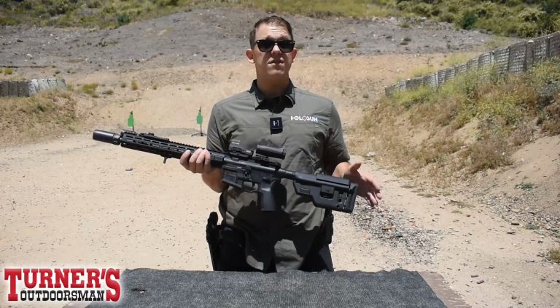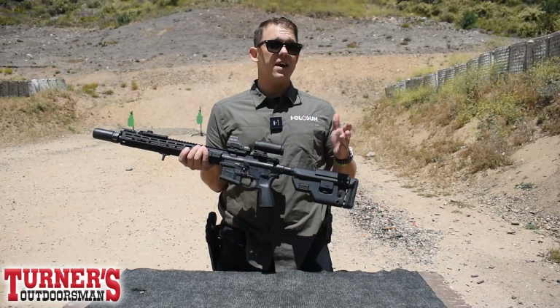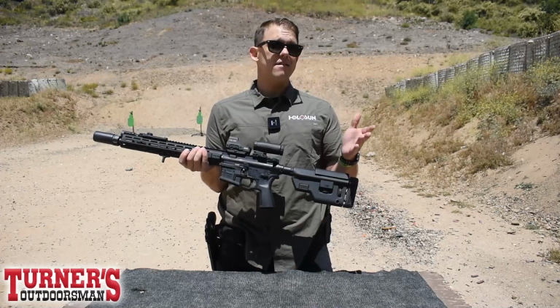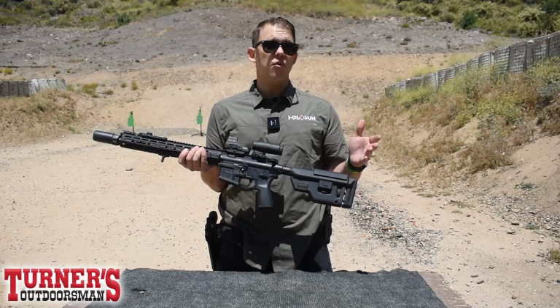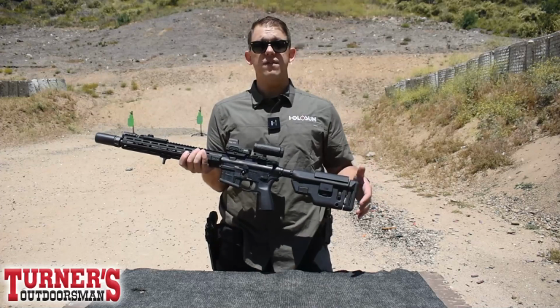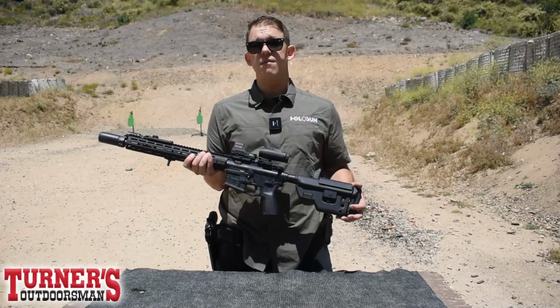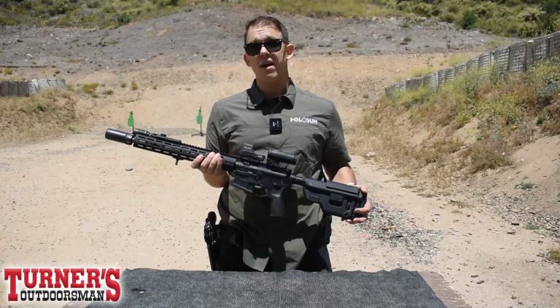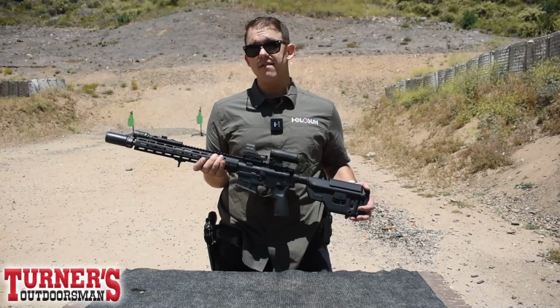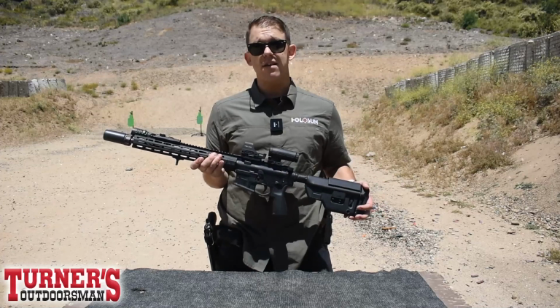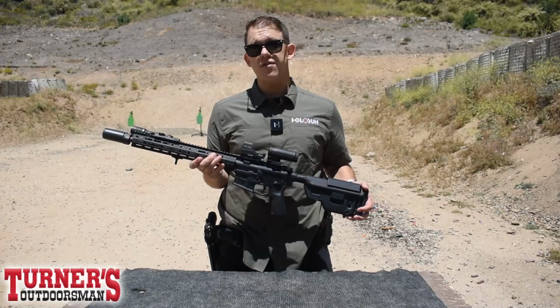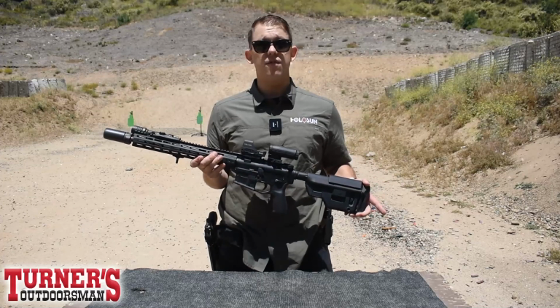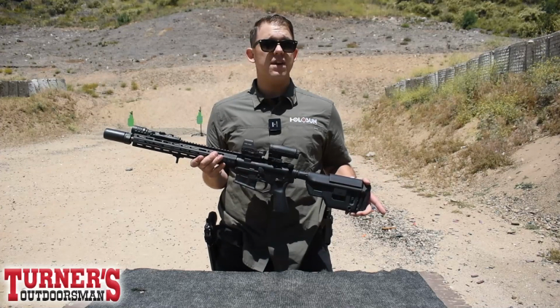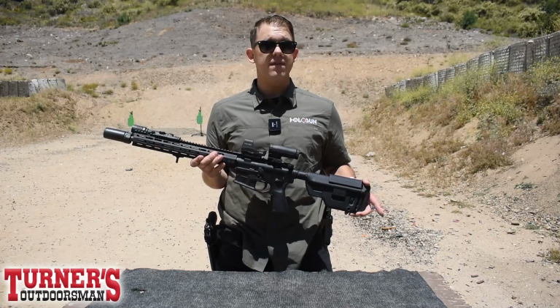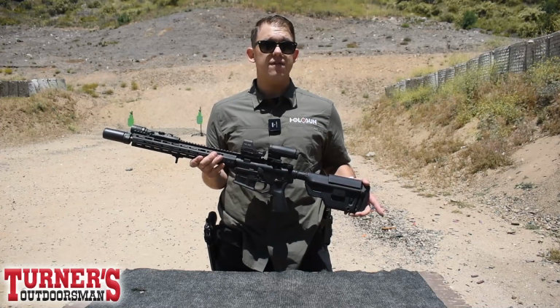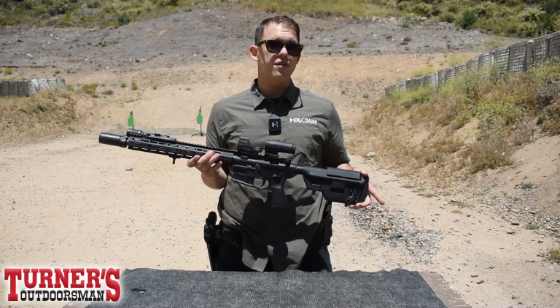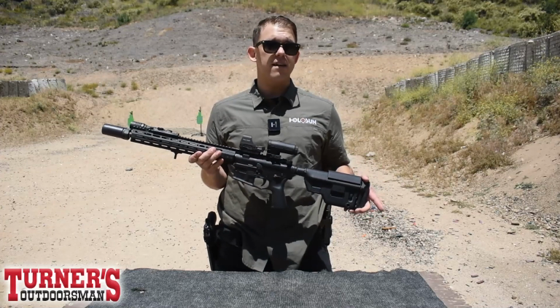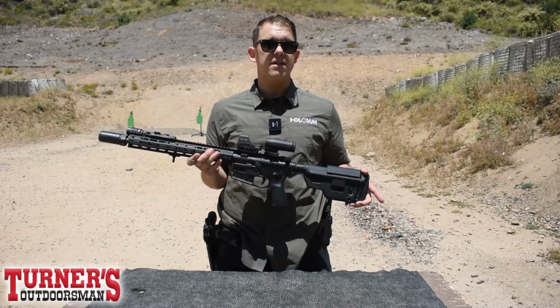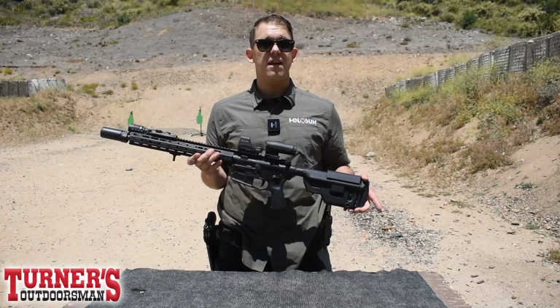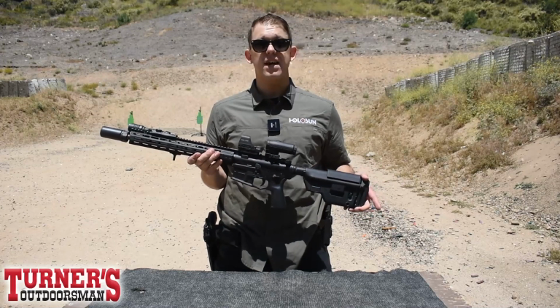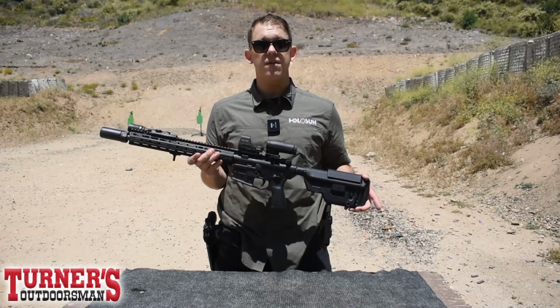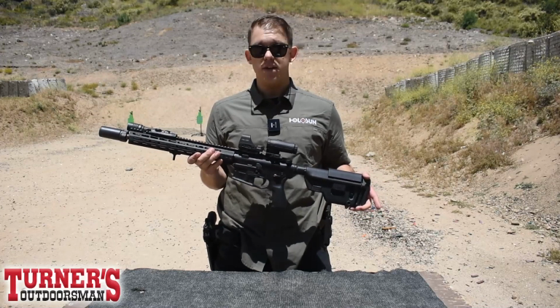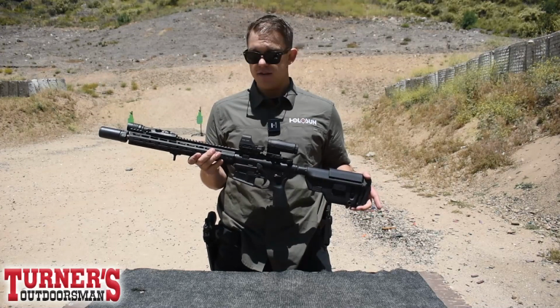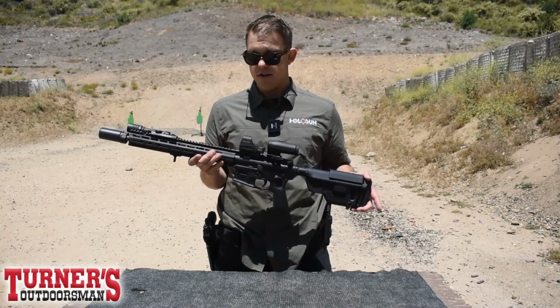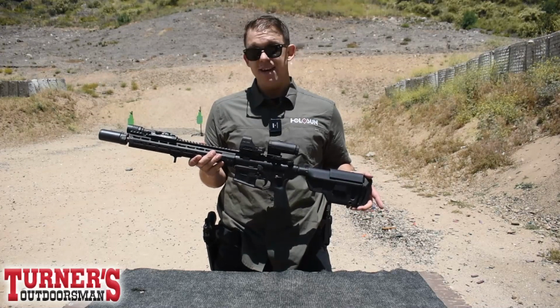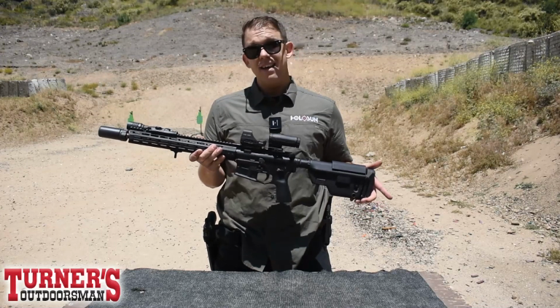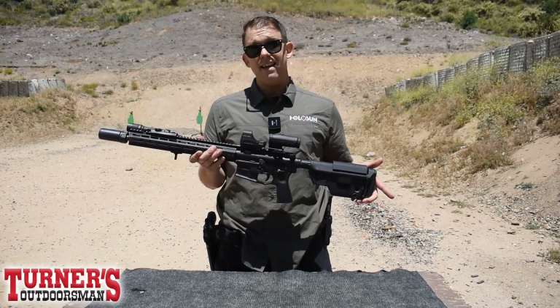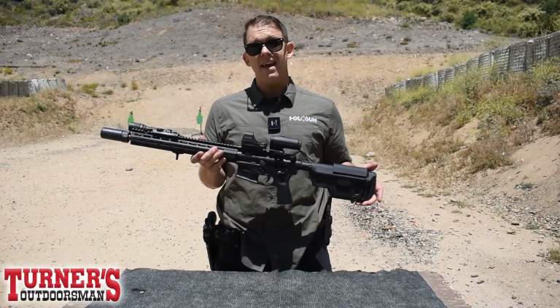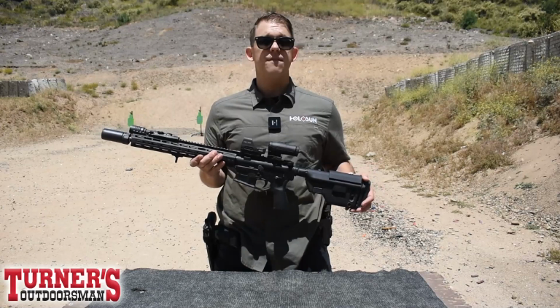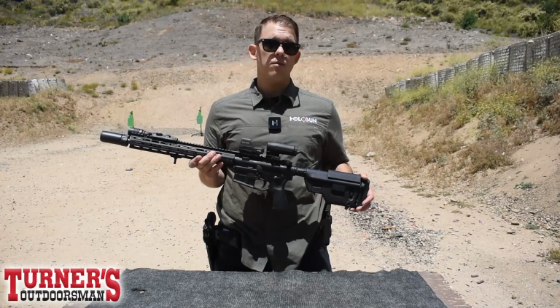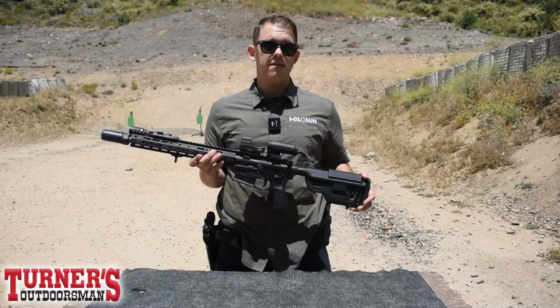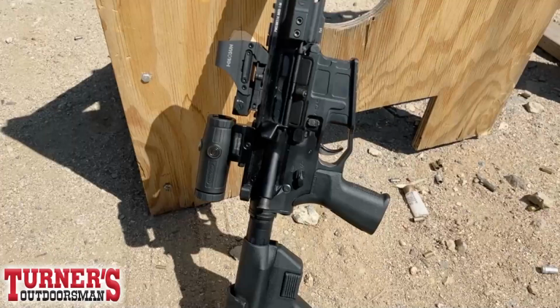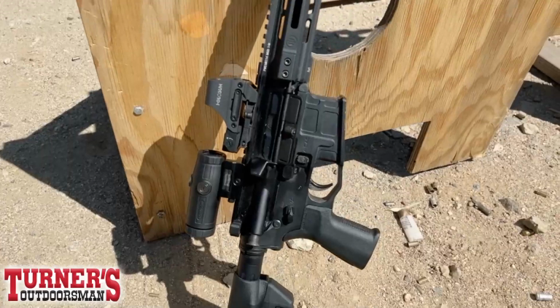It also has 12 brightness settings — 2 for night vision for you guys out there who like to have a little fun in the dark, and 10 for the rest of us.